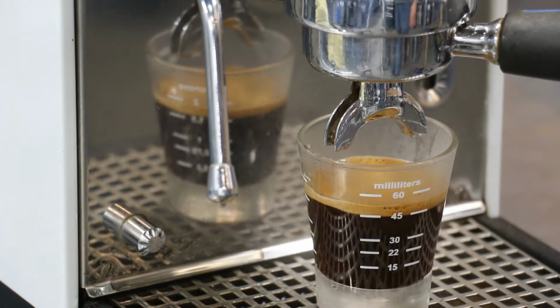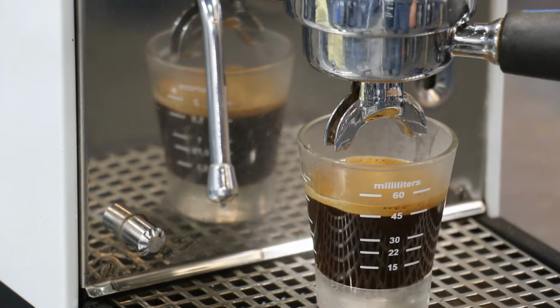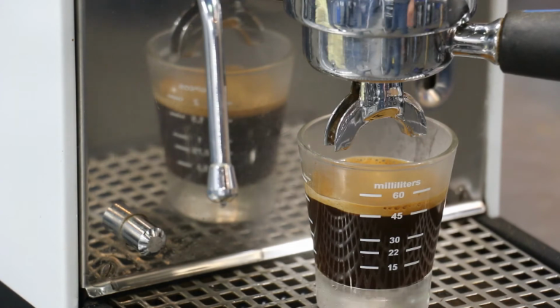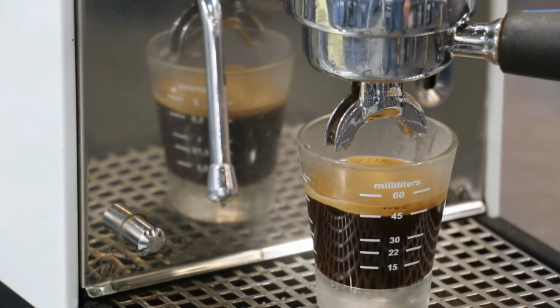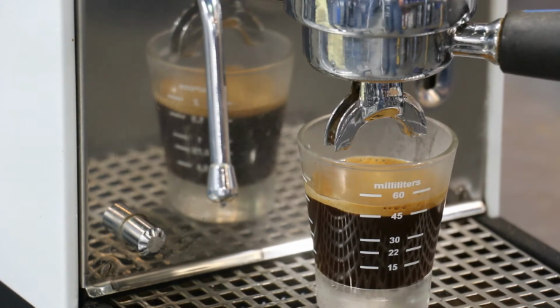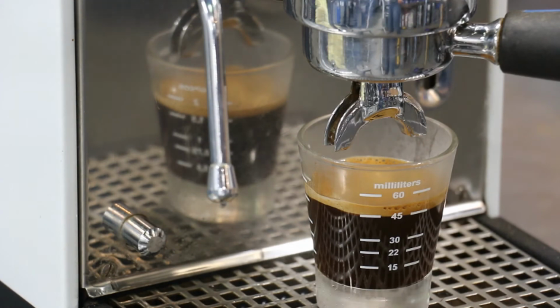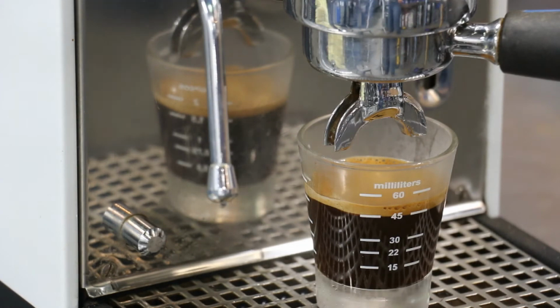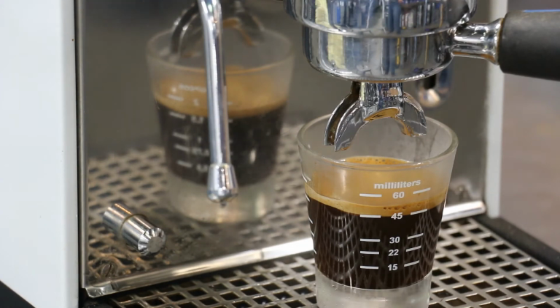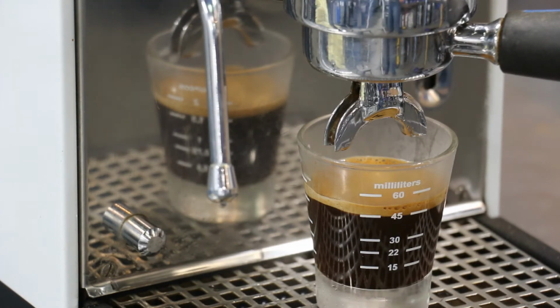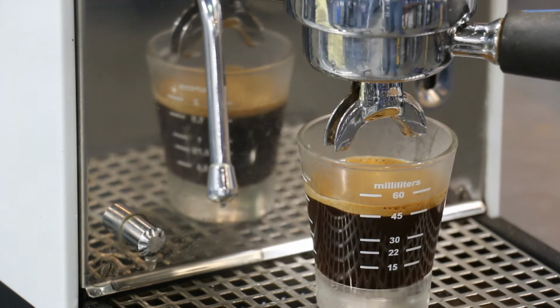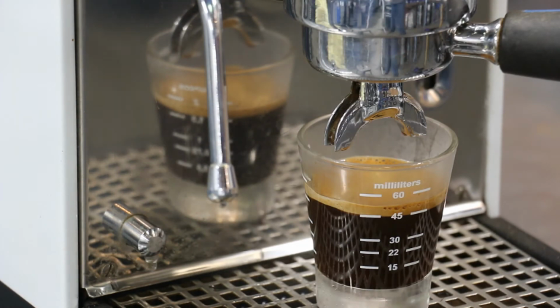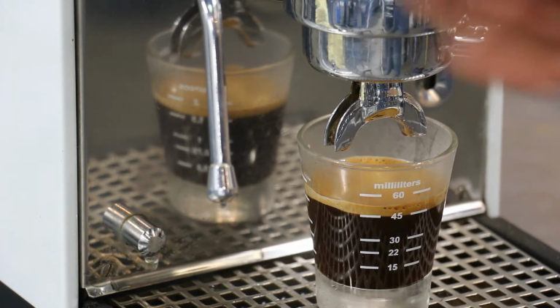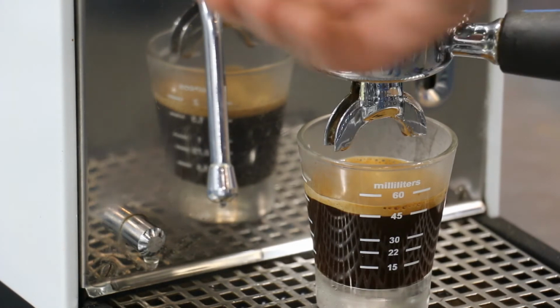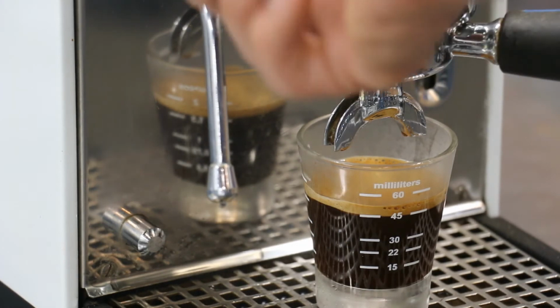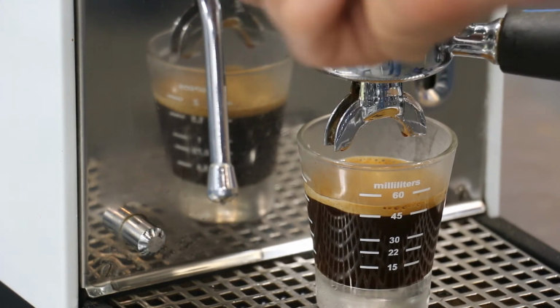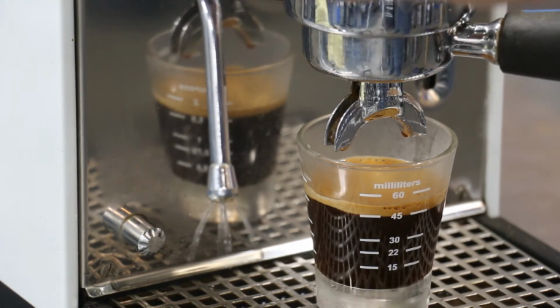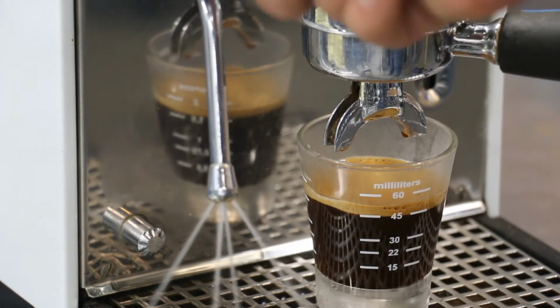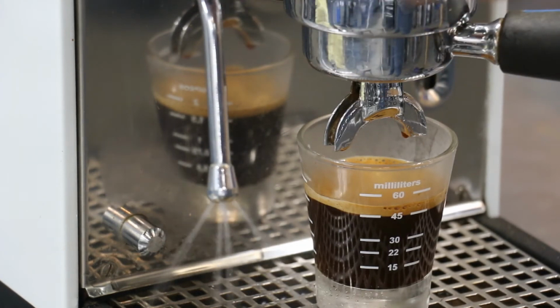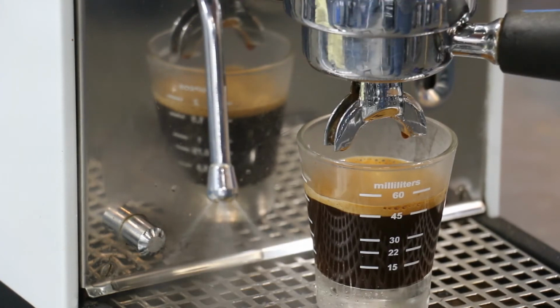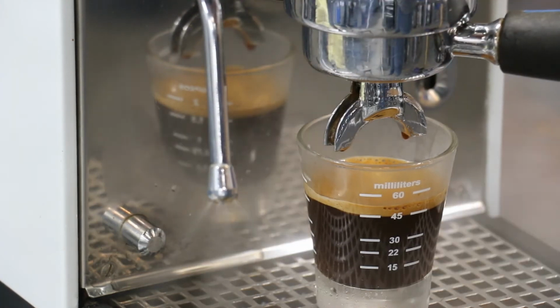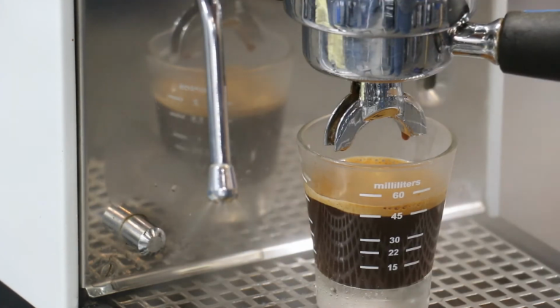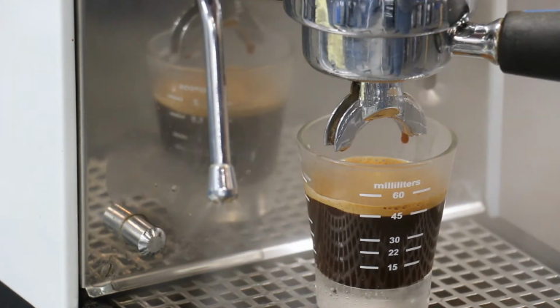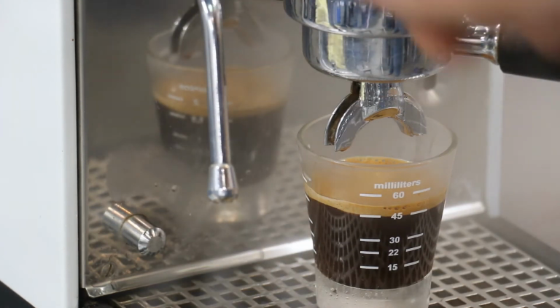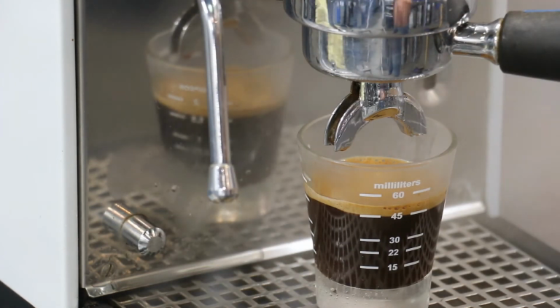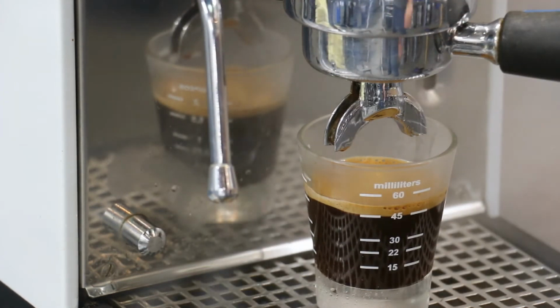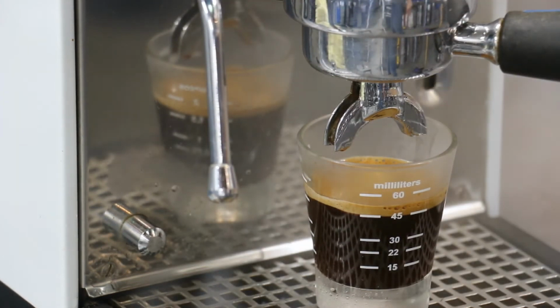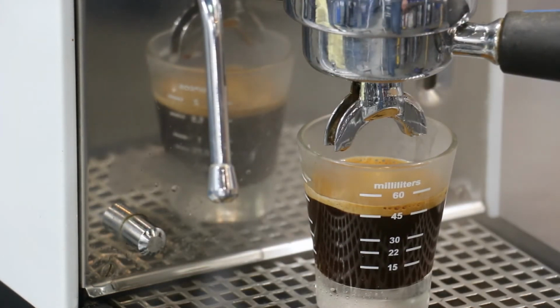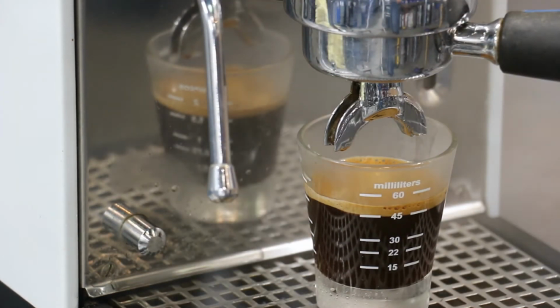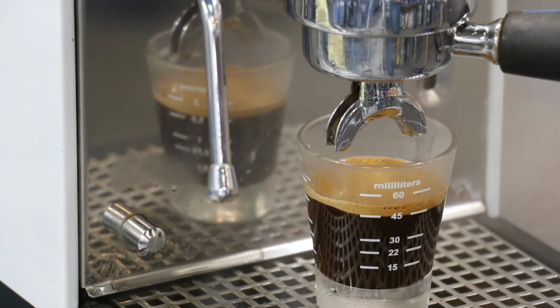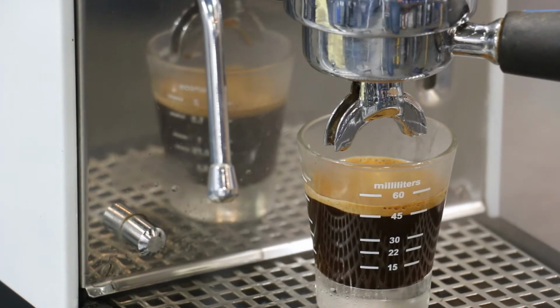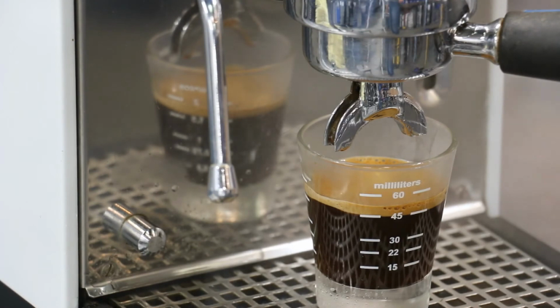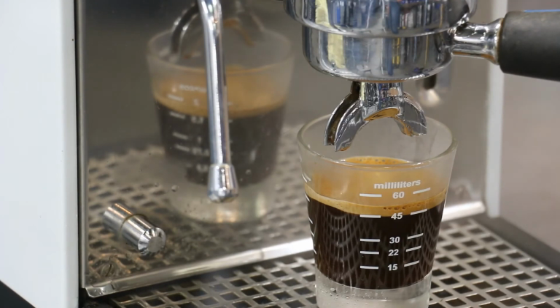Let's go ahead and test the steam. Nice strong steam.